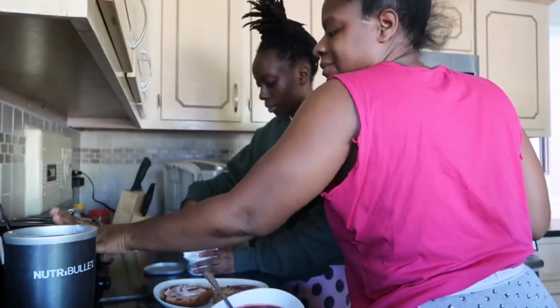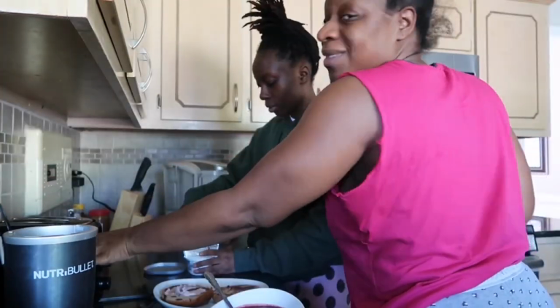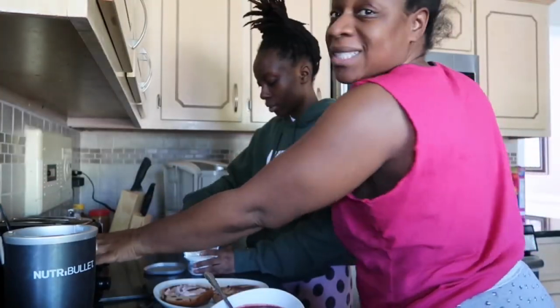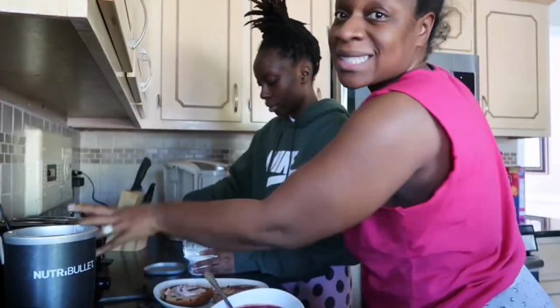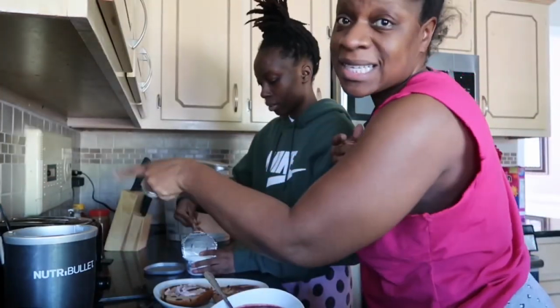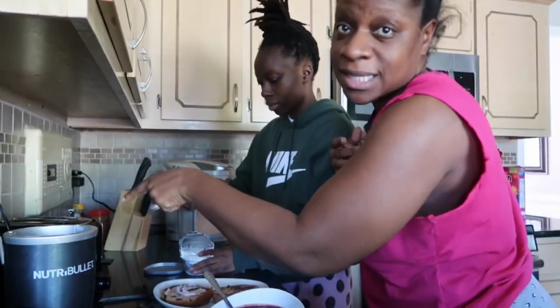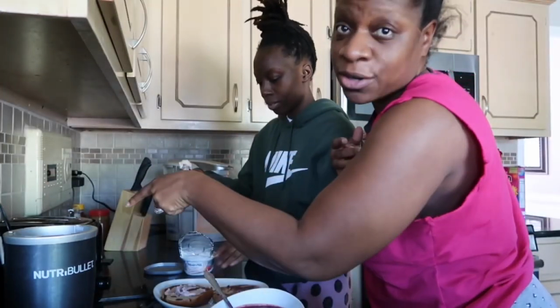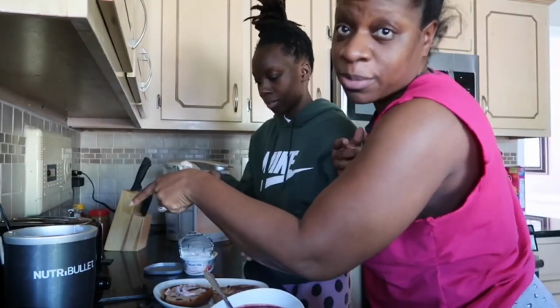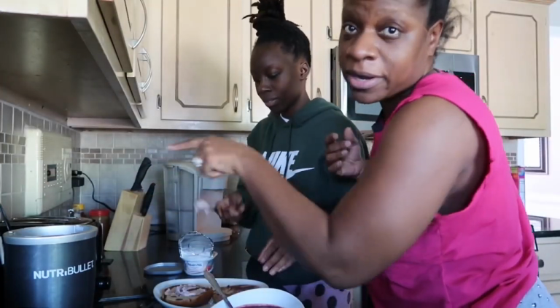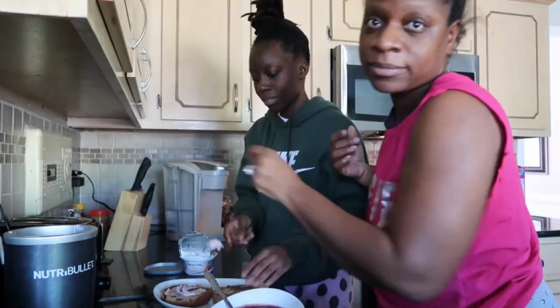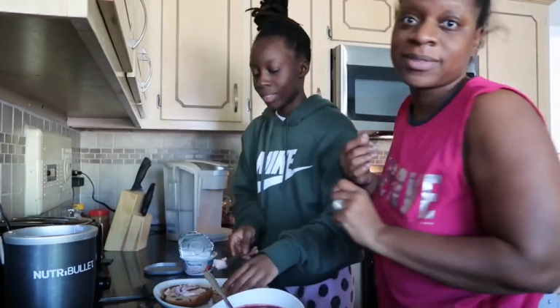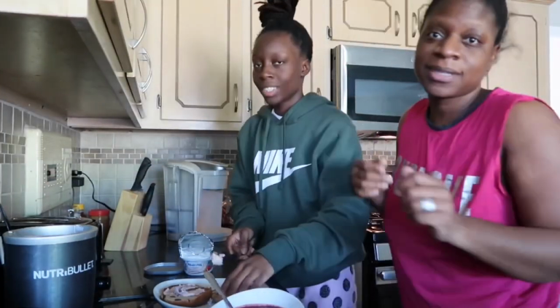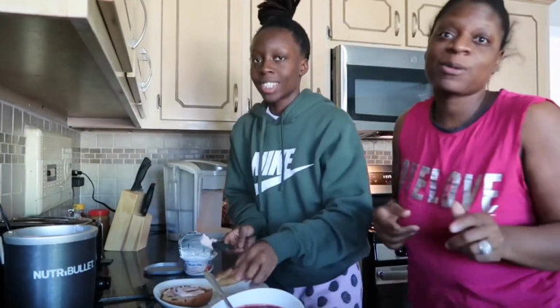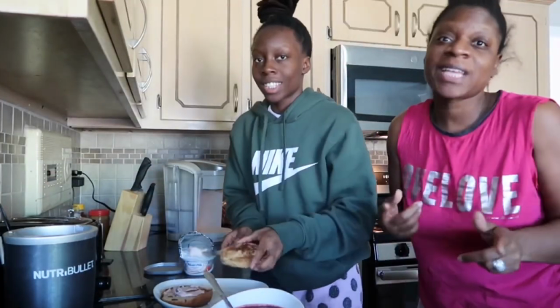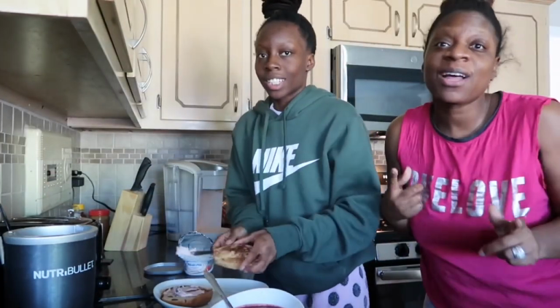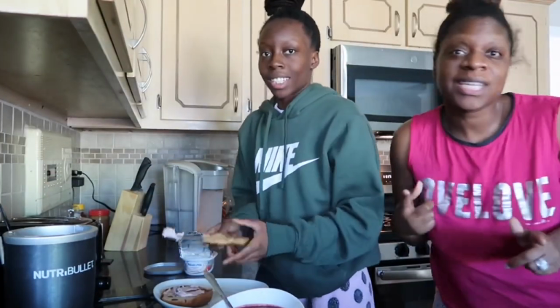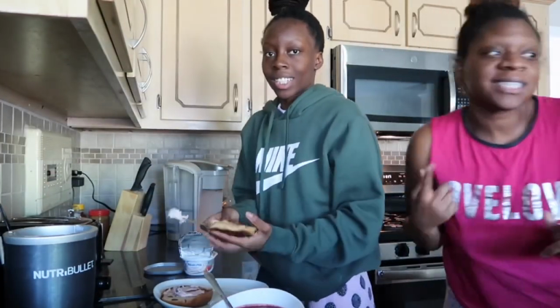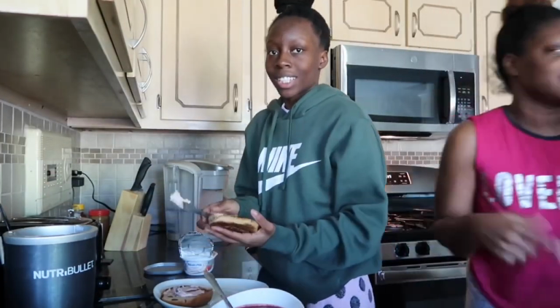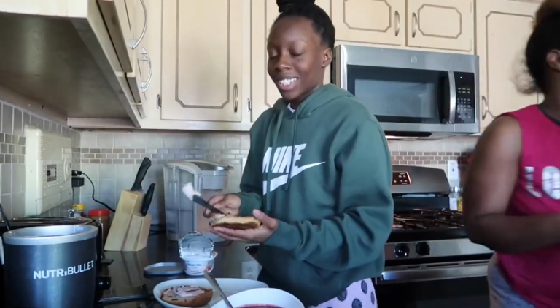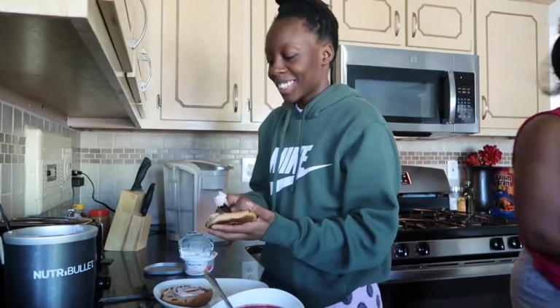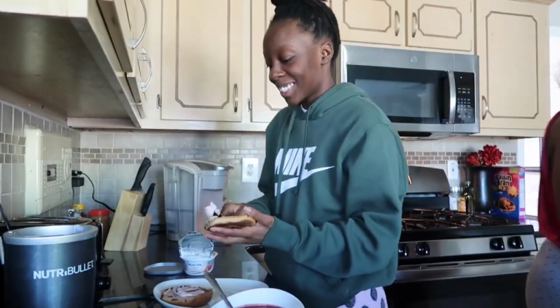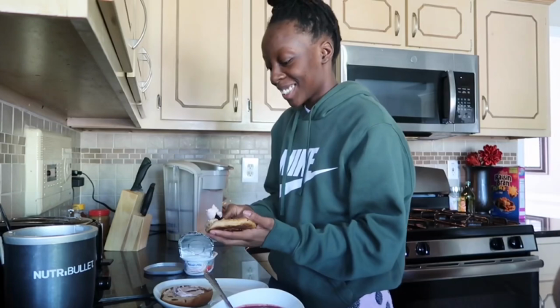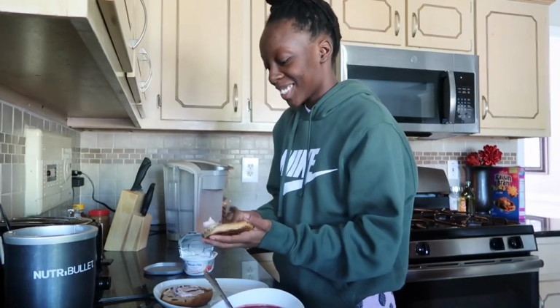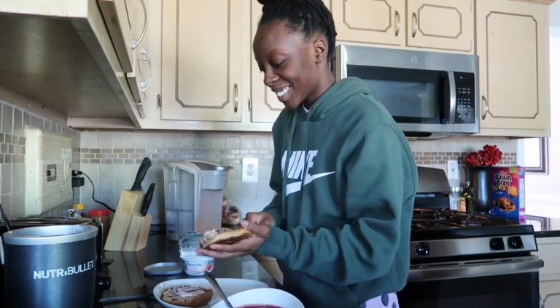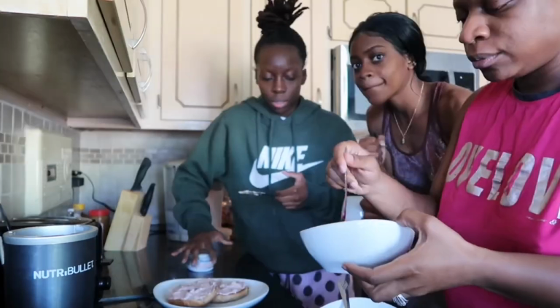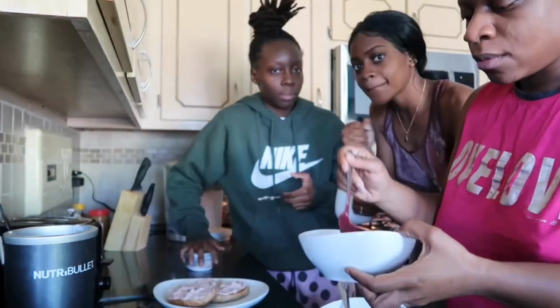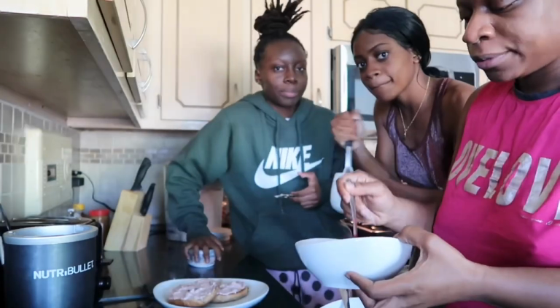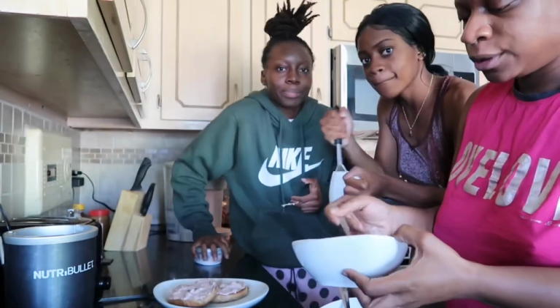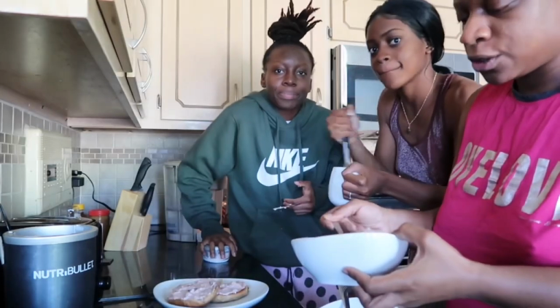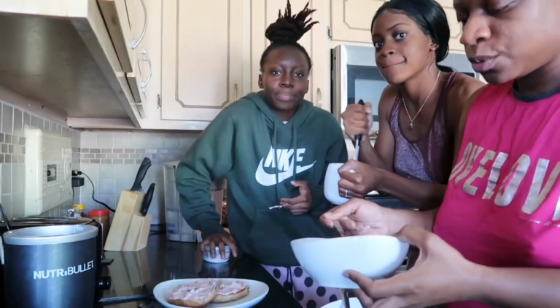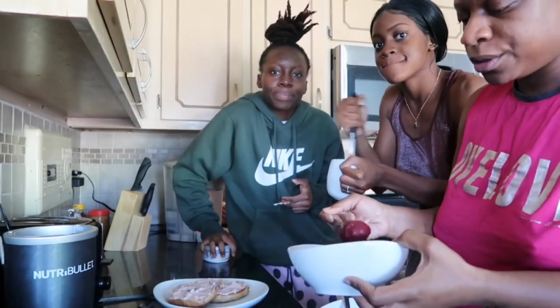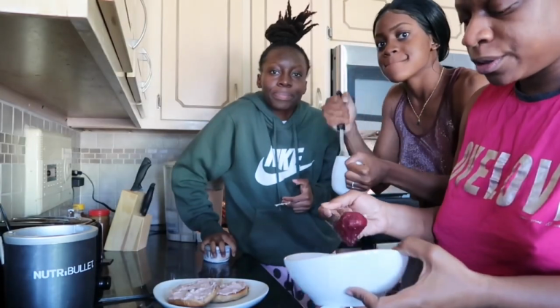This is Ezekiel bread — the most healthy. I'm gonna have to eat something.